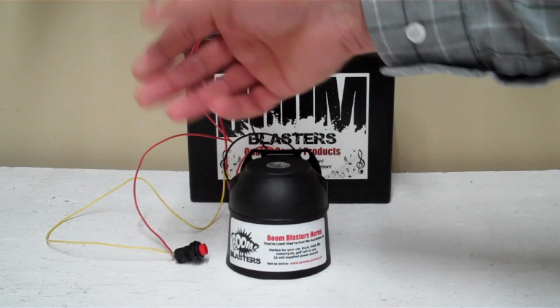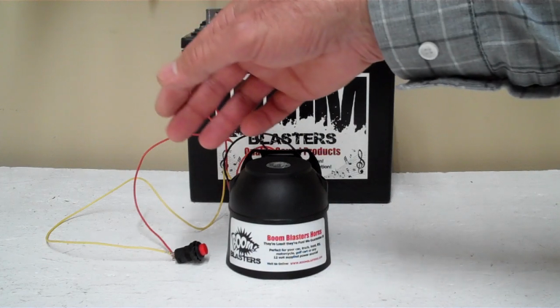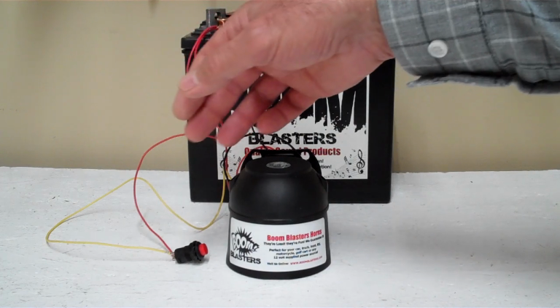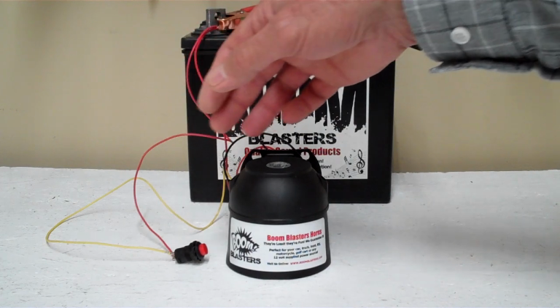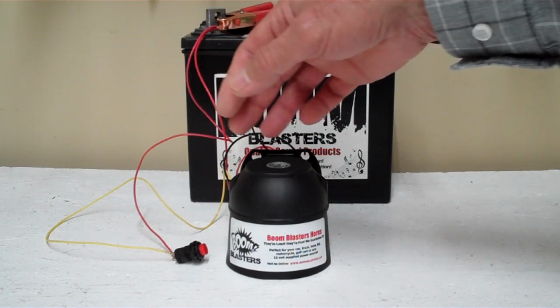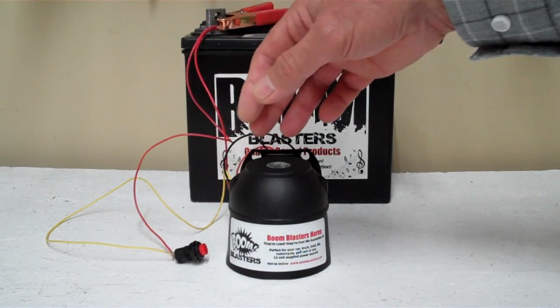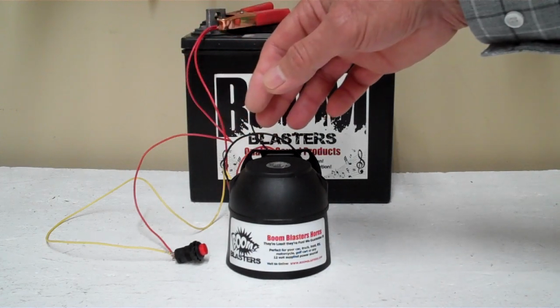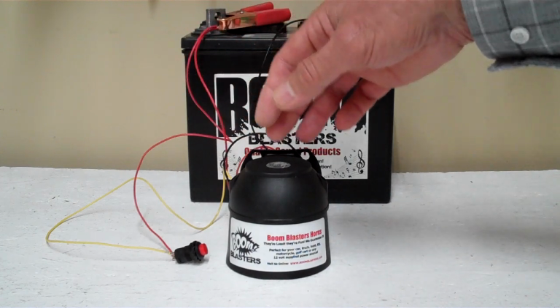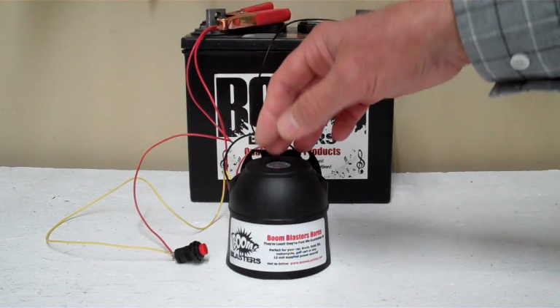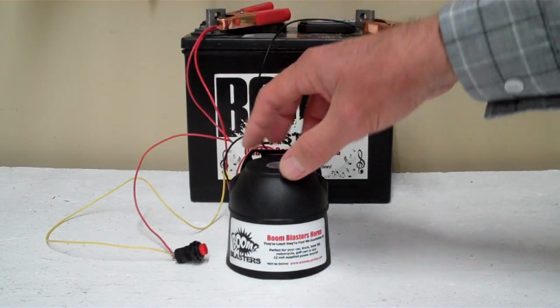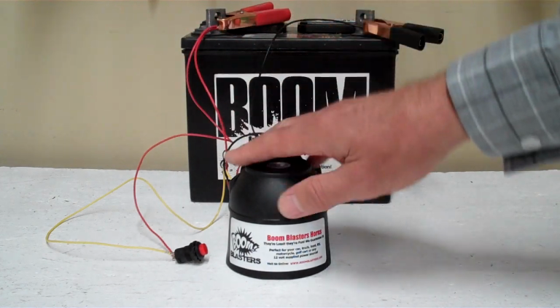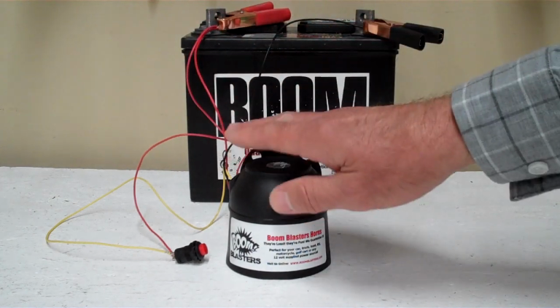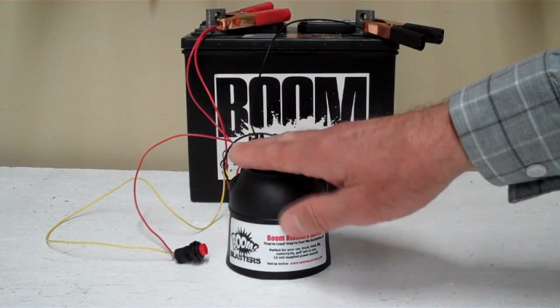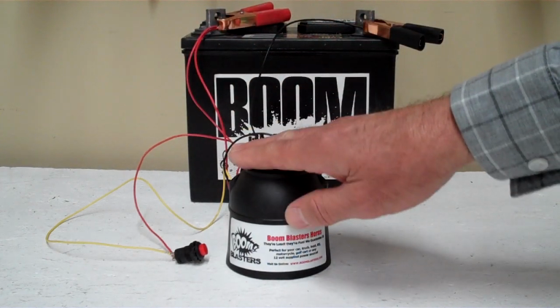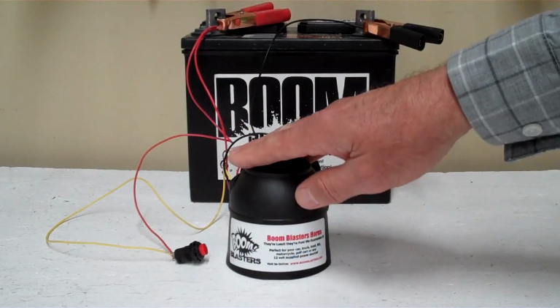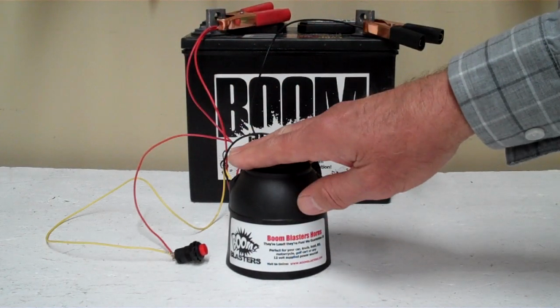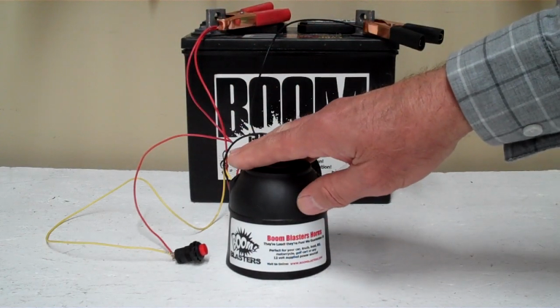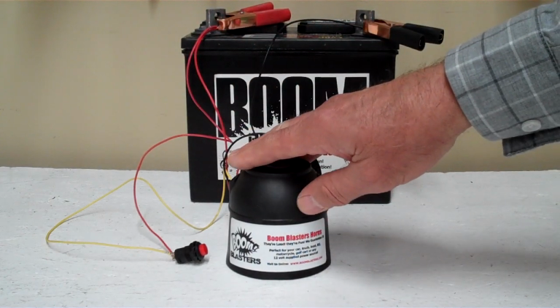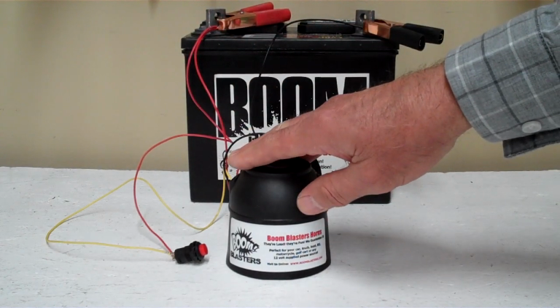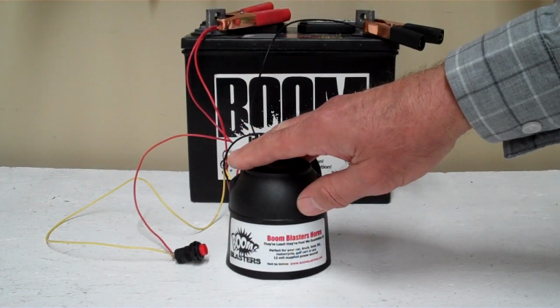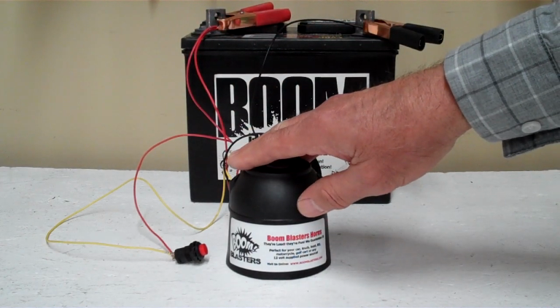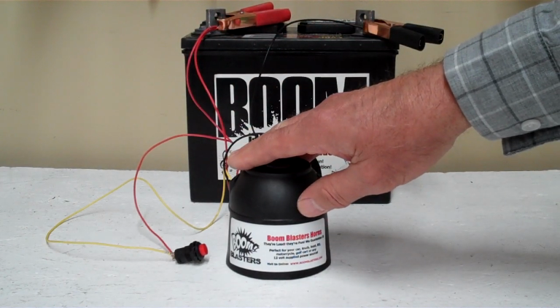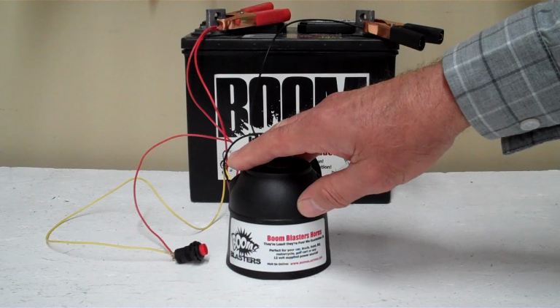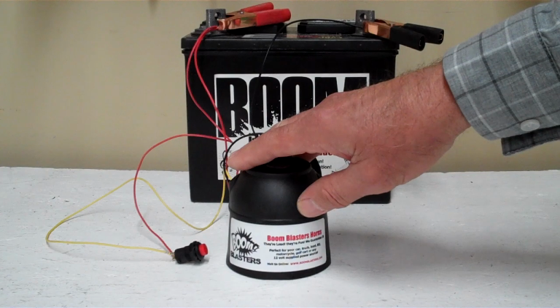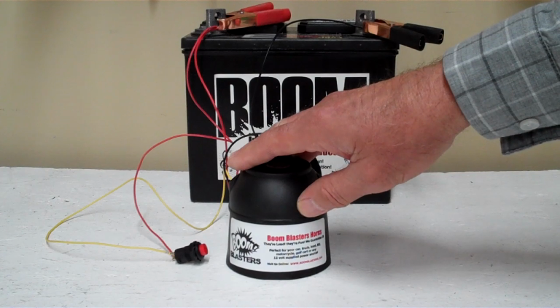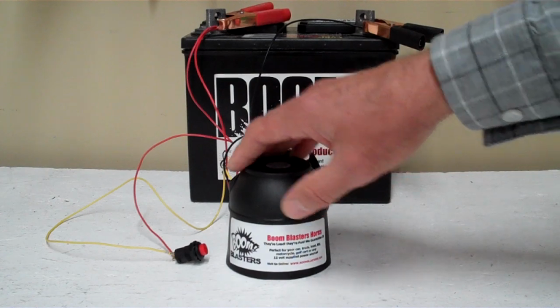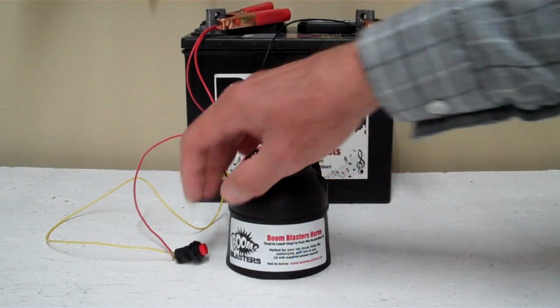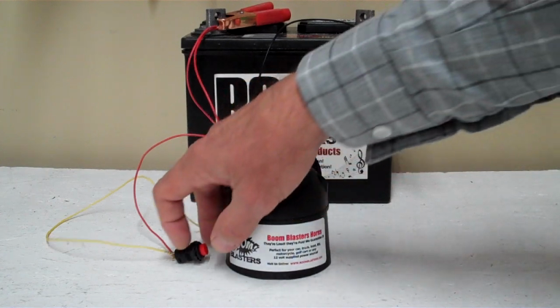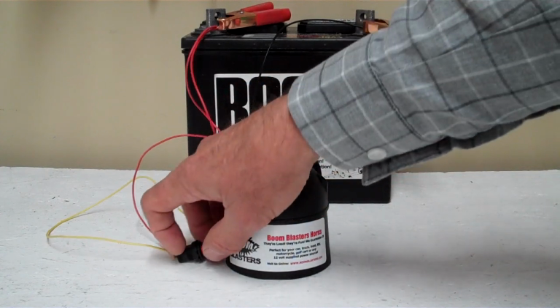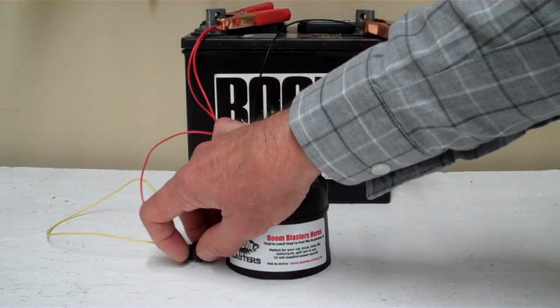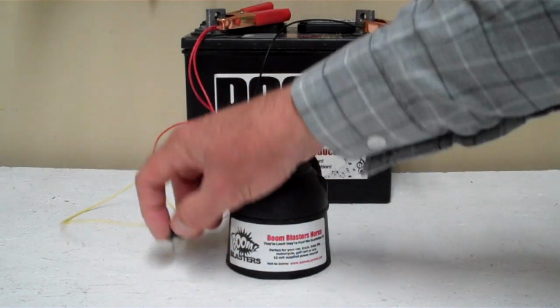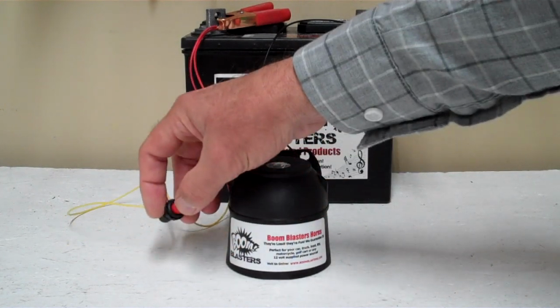It's a pretty easy process. We got it down because it's a pretty loud horn. But this is our European police siren button version of the horn.